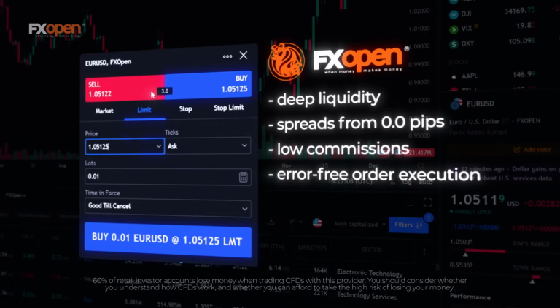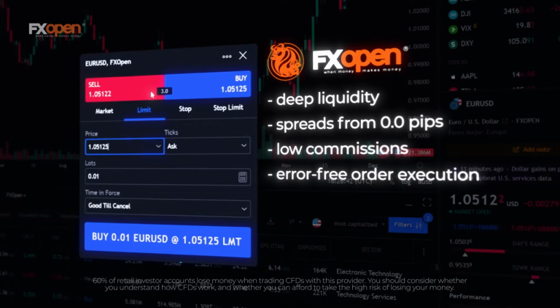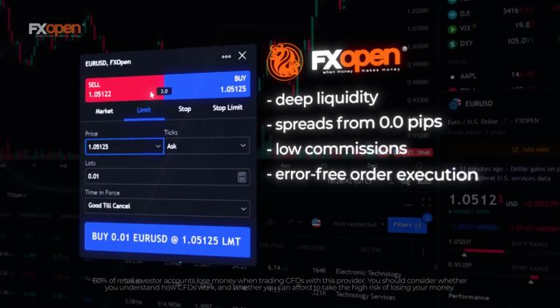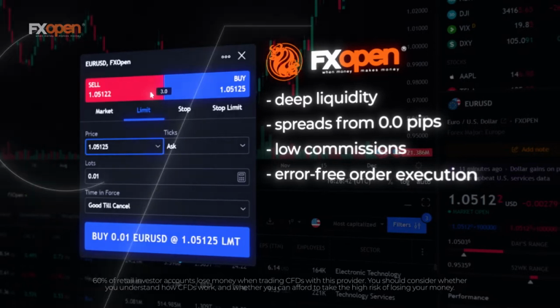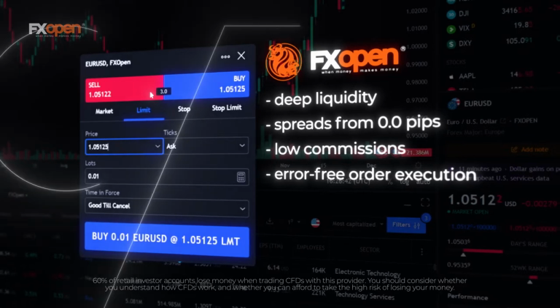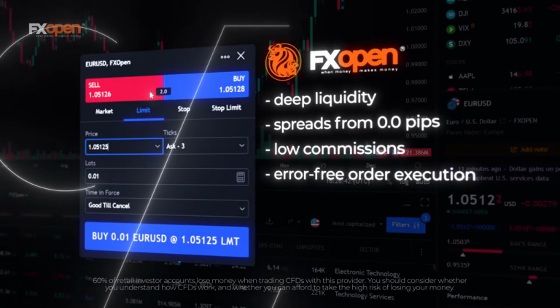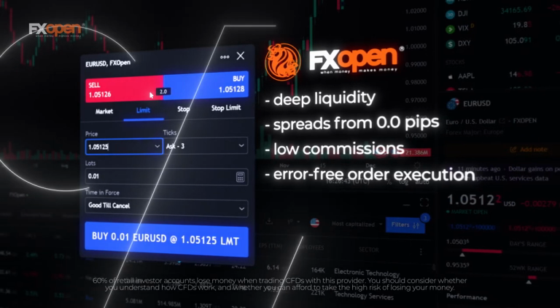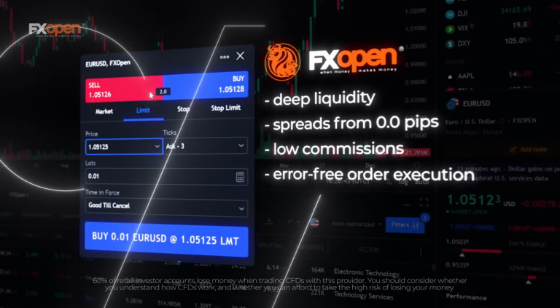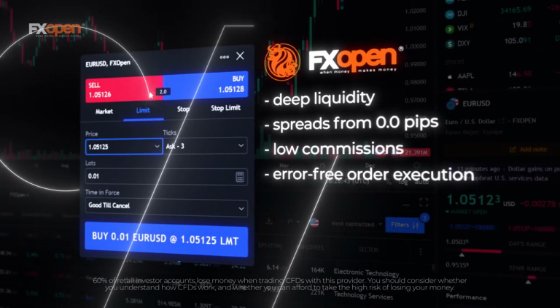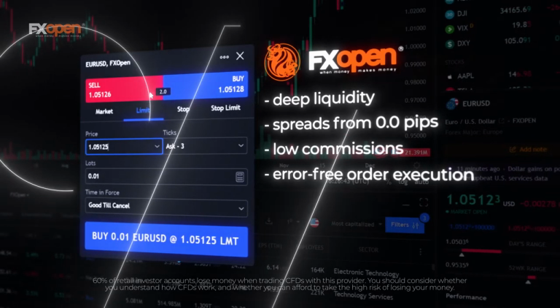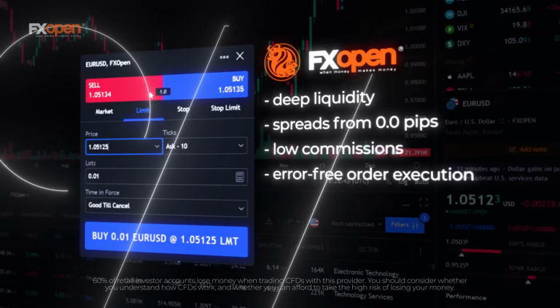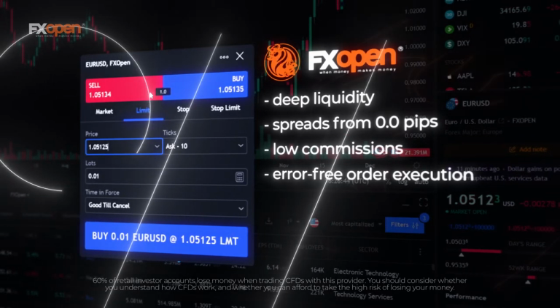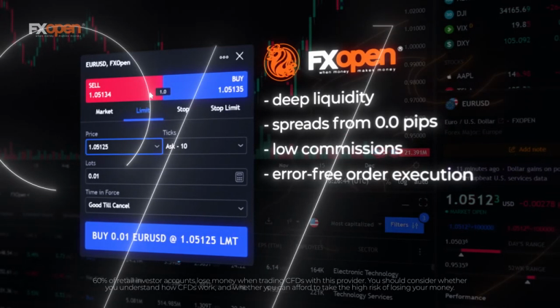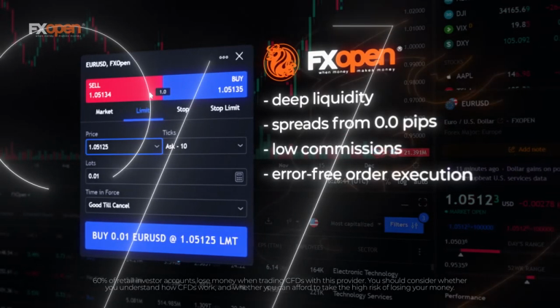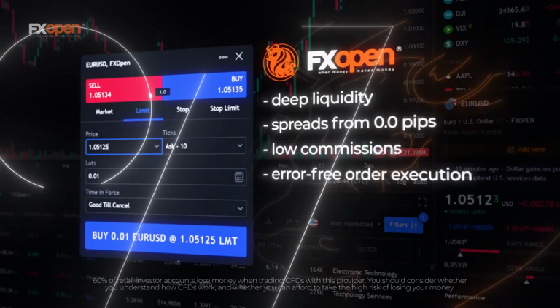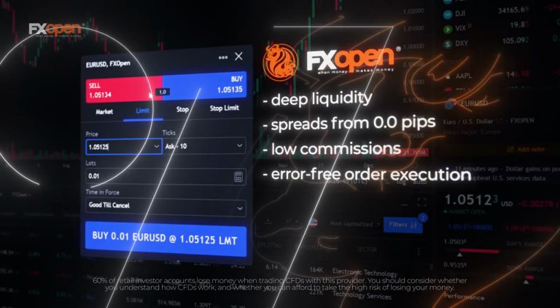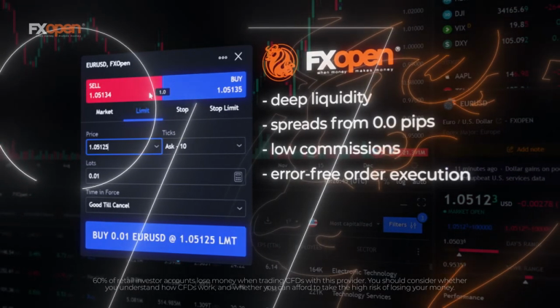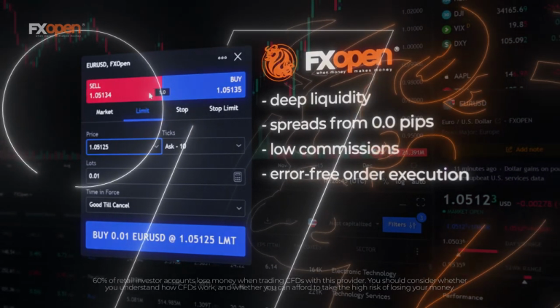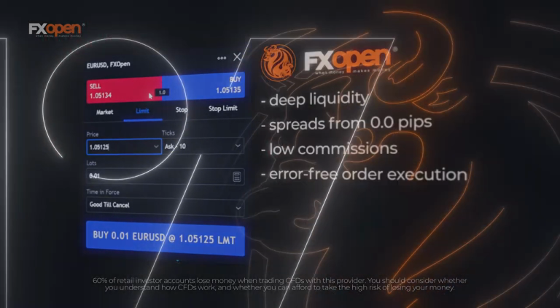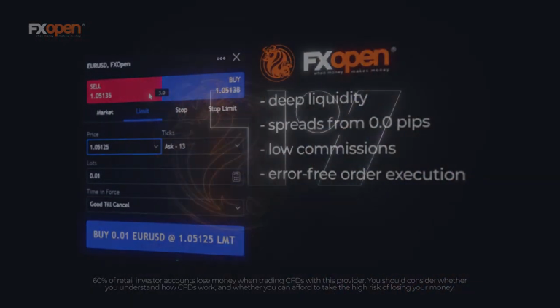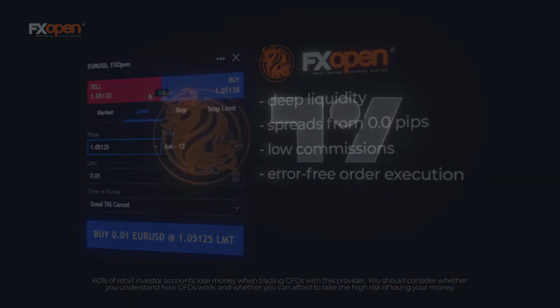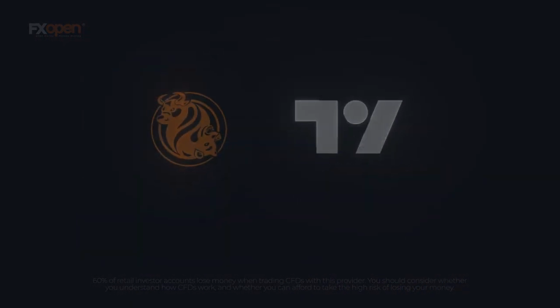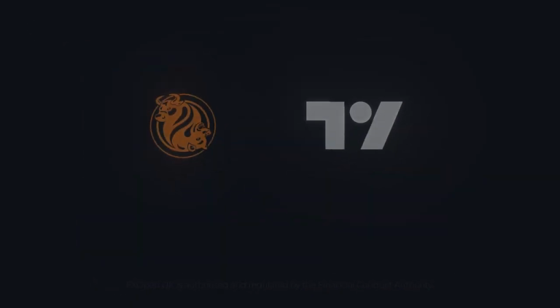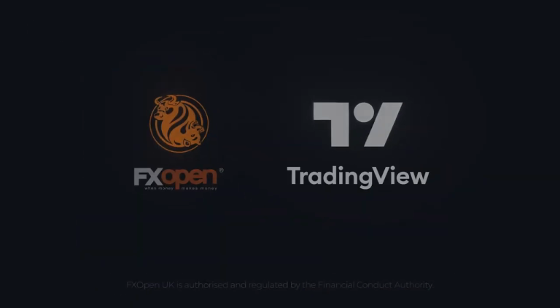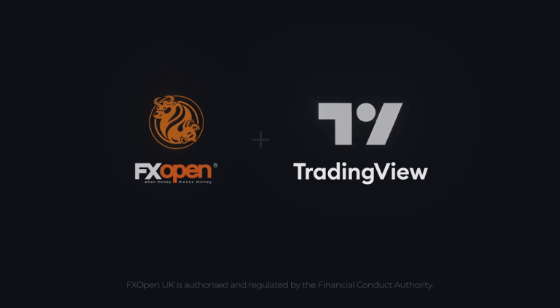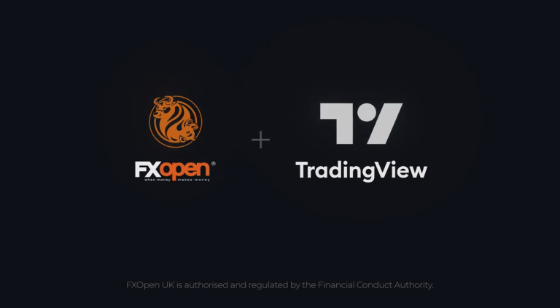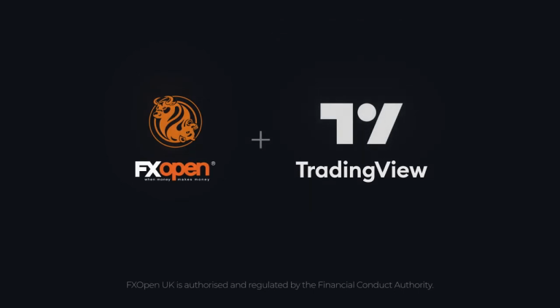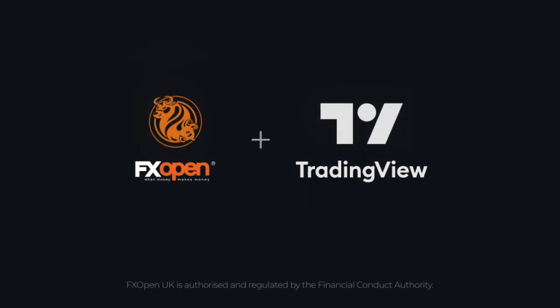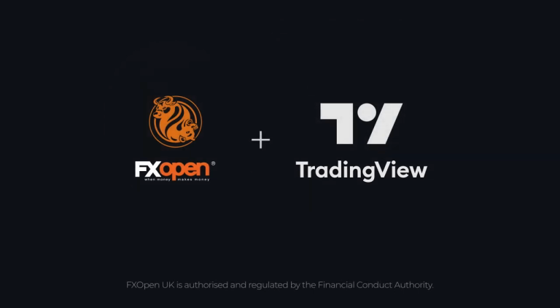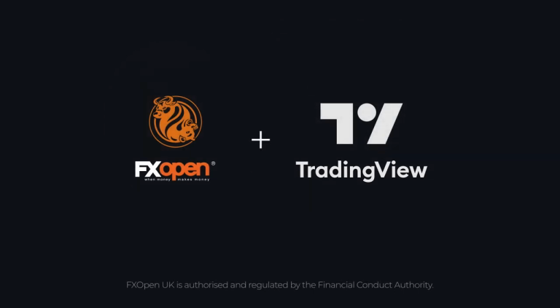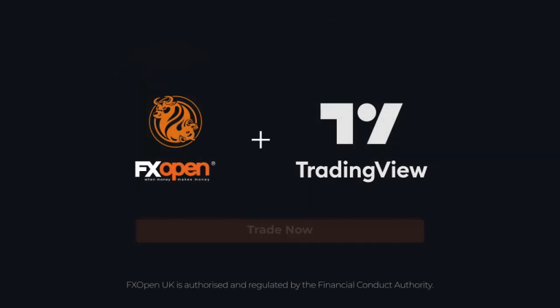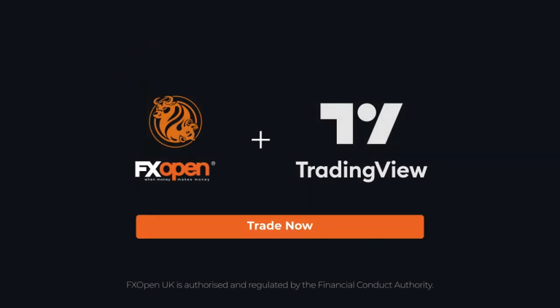Connect. Learn. Analyze. FXOpen plus TradingView equals new fascinating trading opportunities.